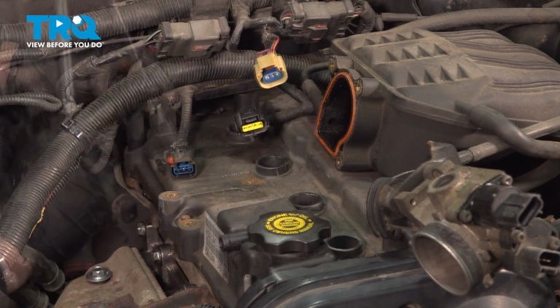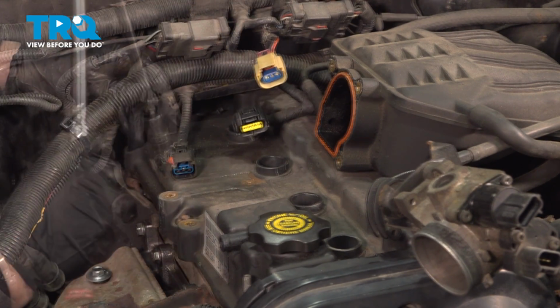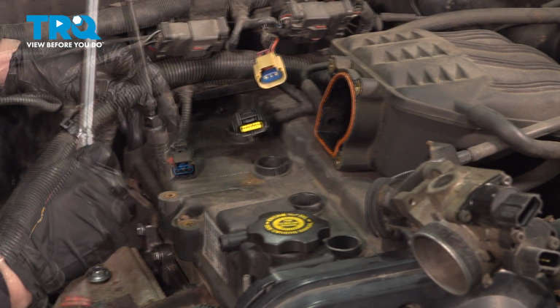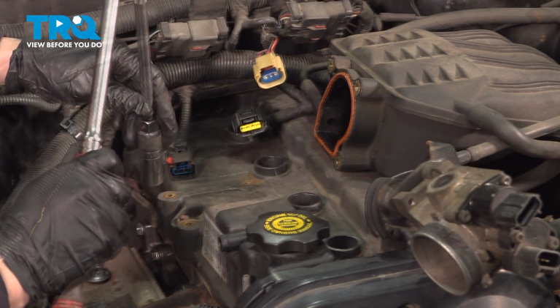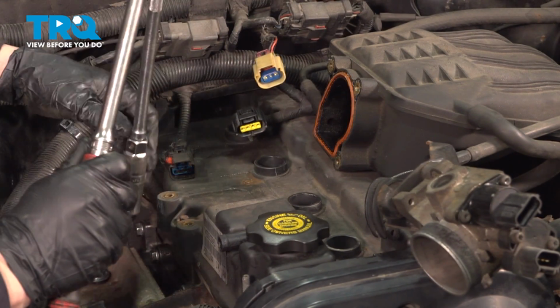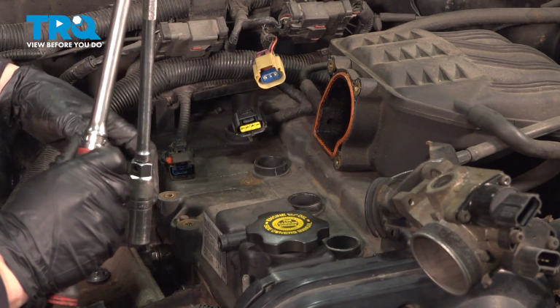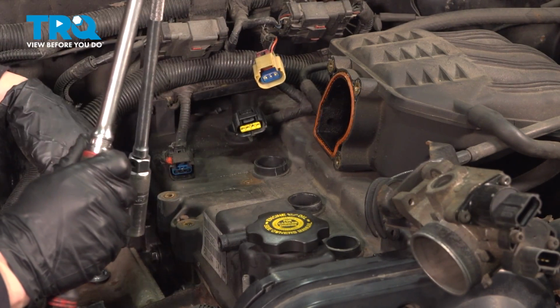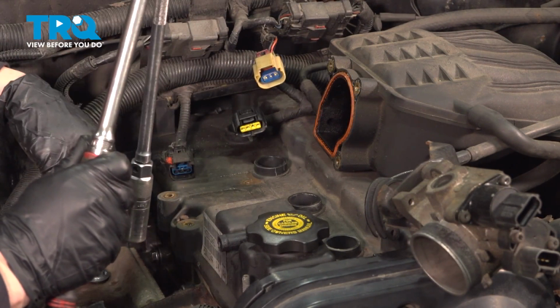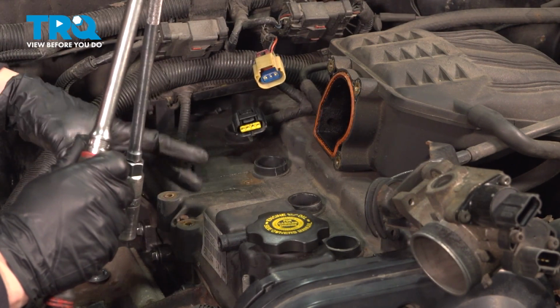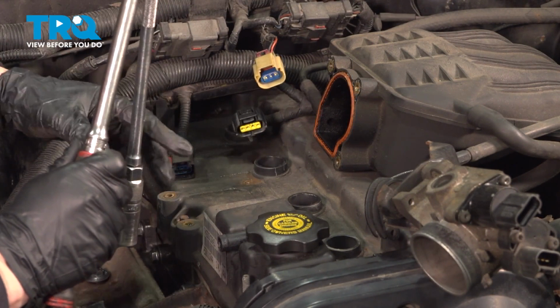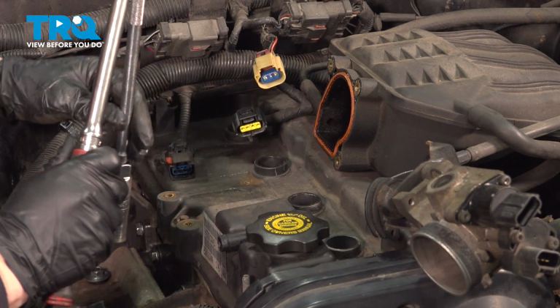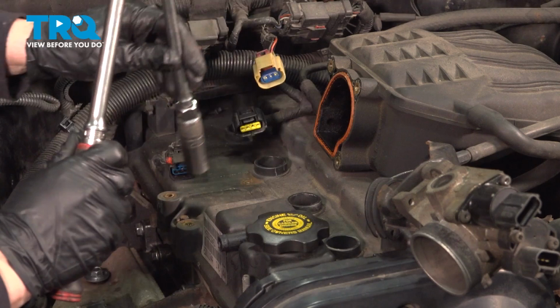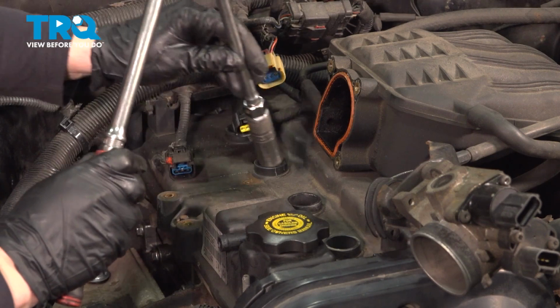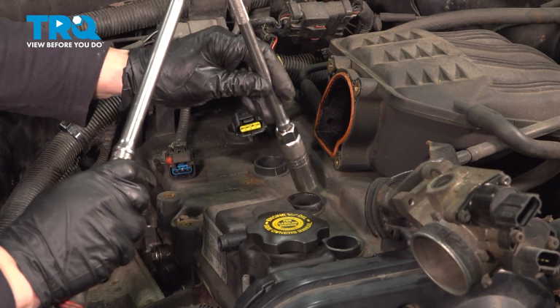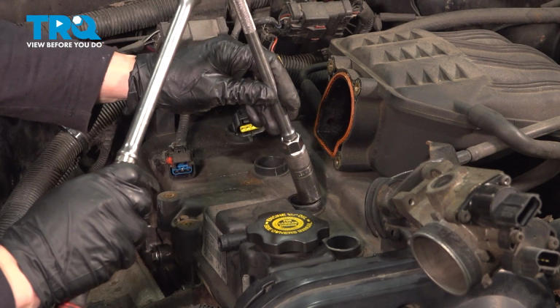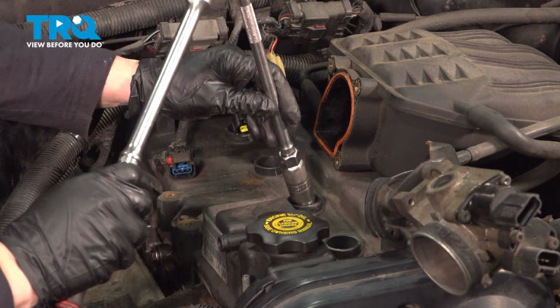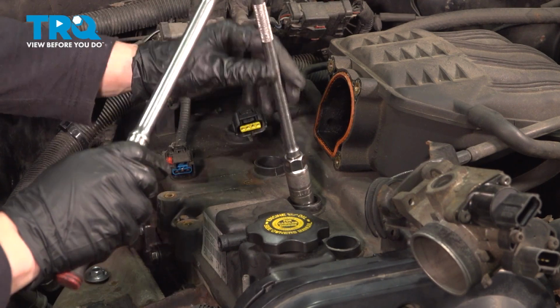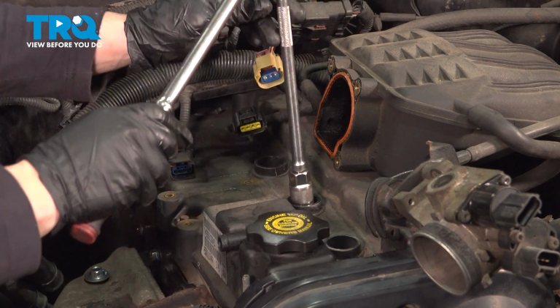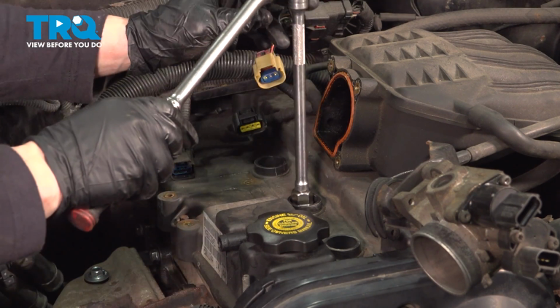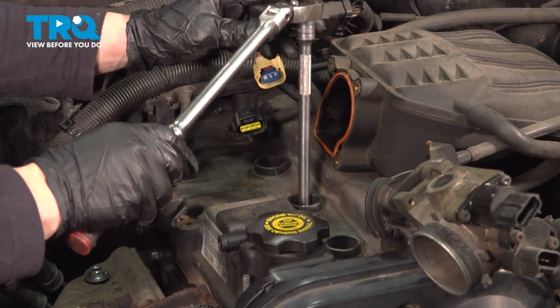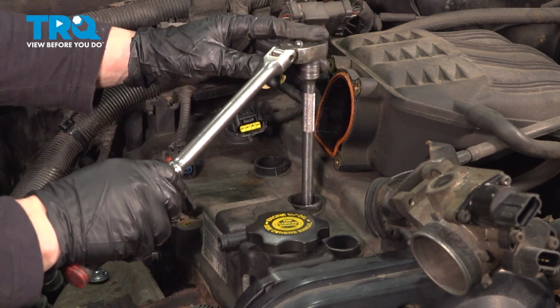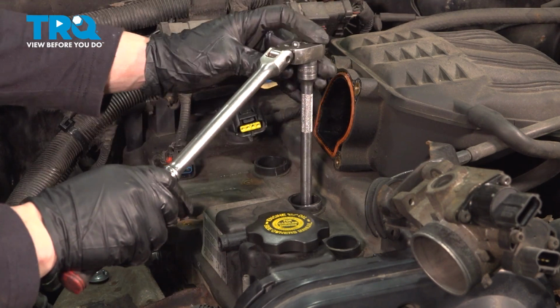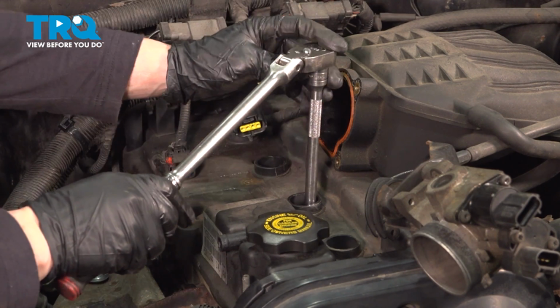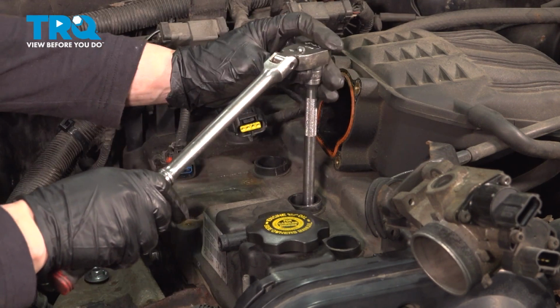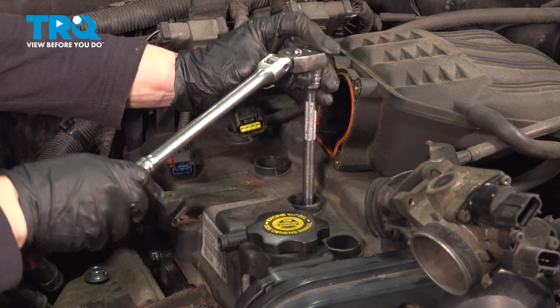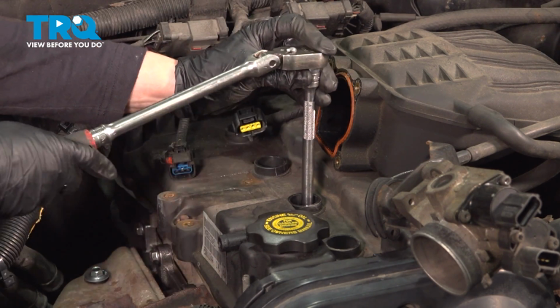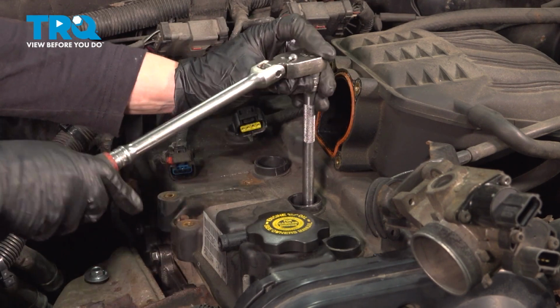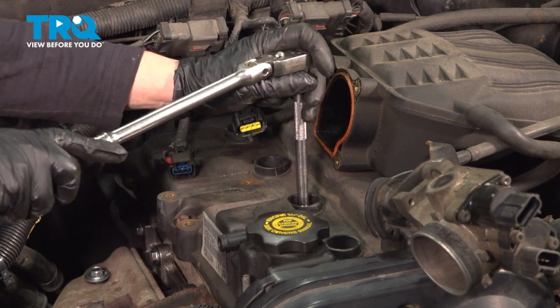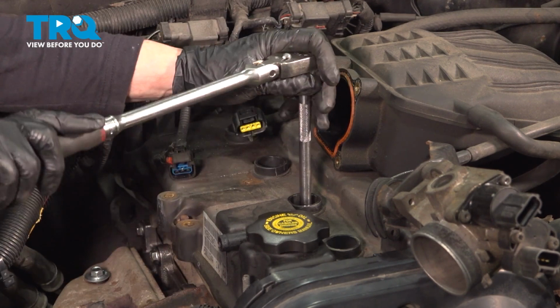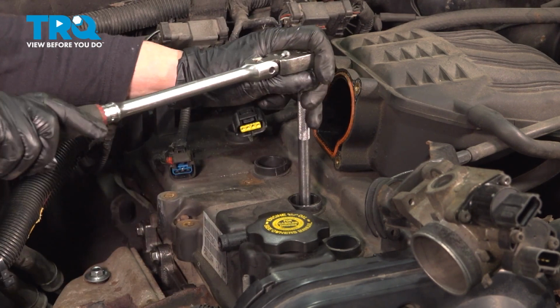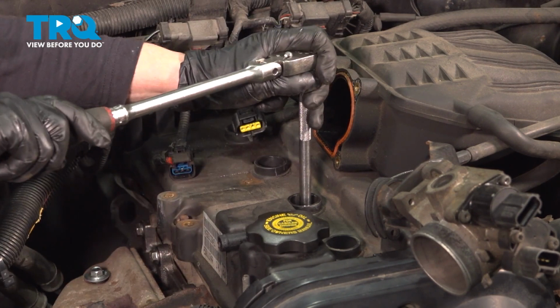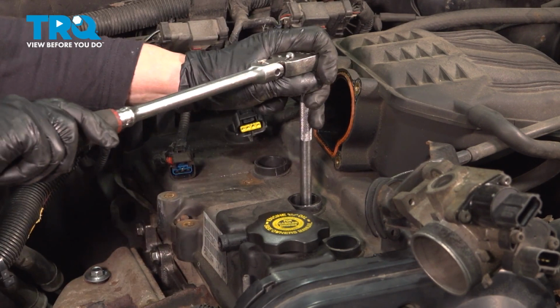Now using a 5/8 spark plug socket with an extension, I'm going to remove the spark plugs.